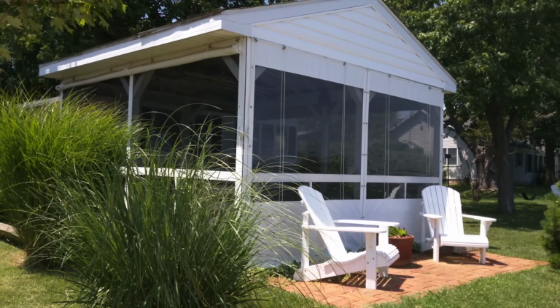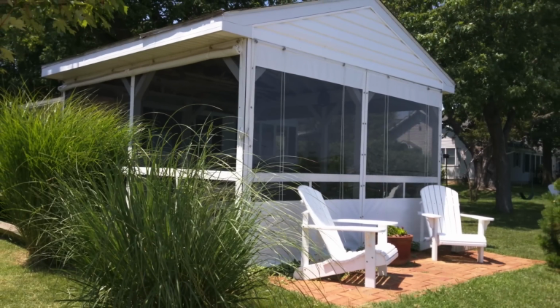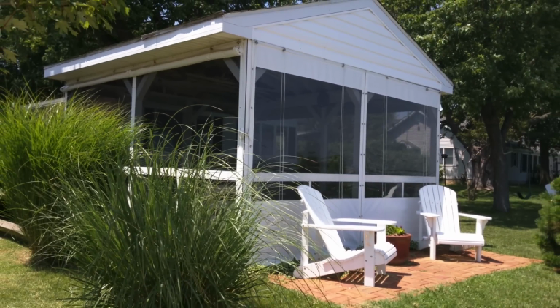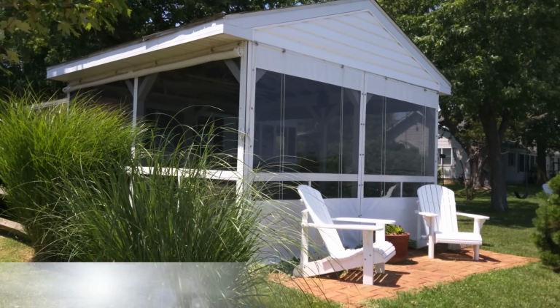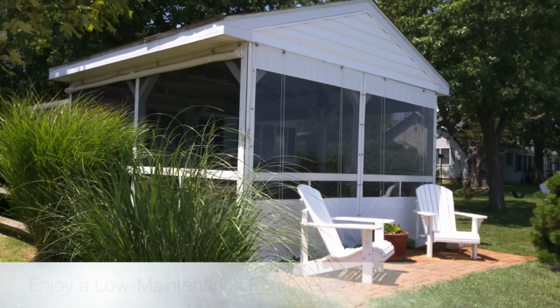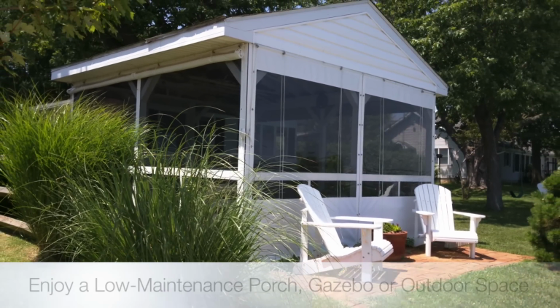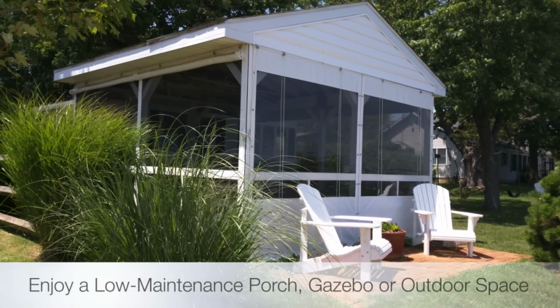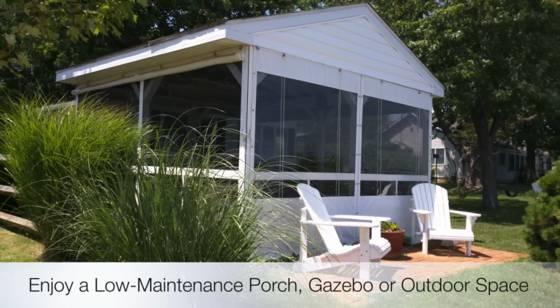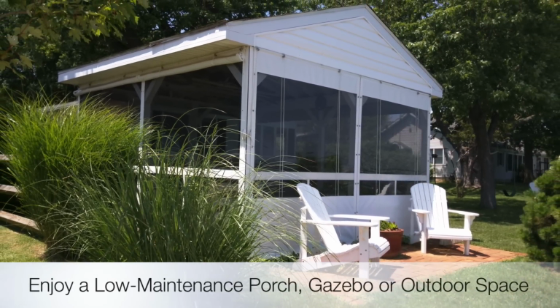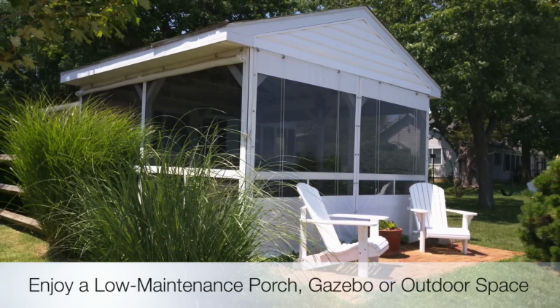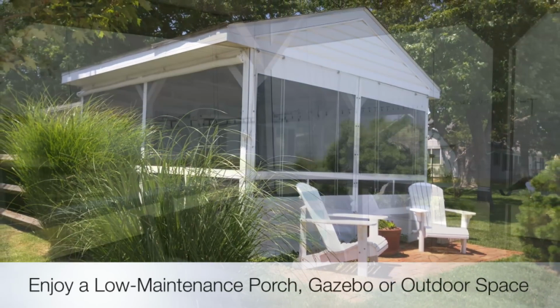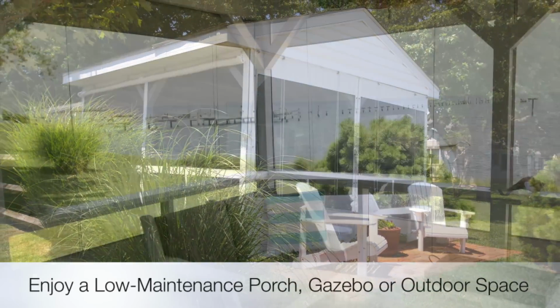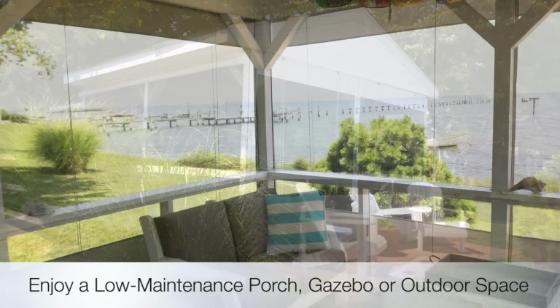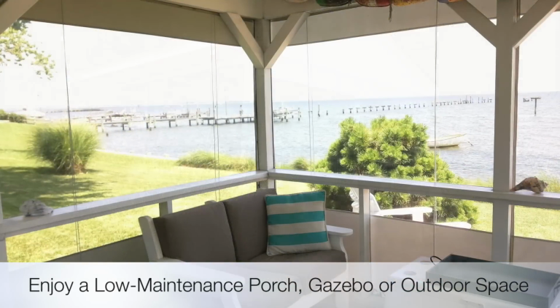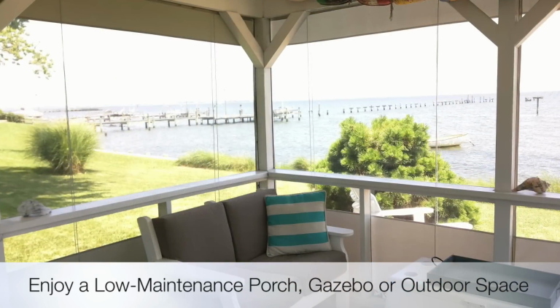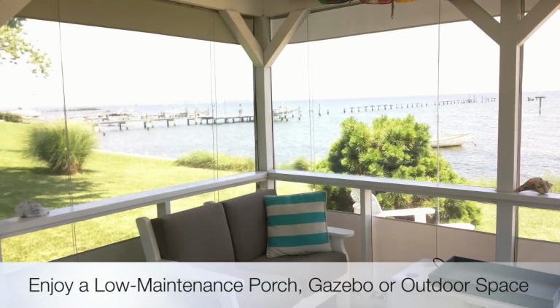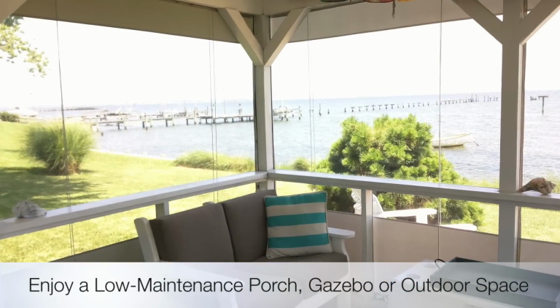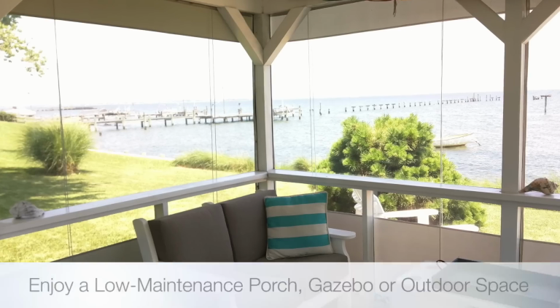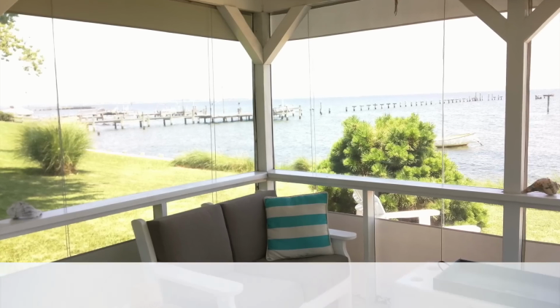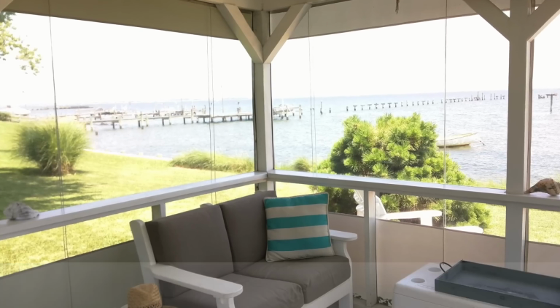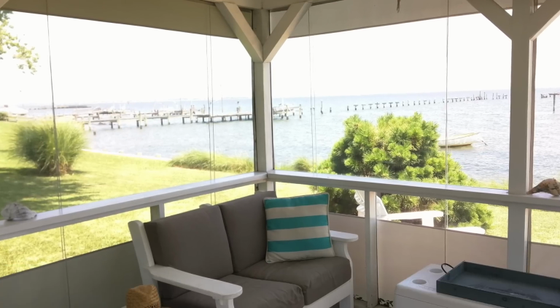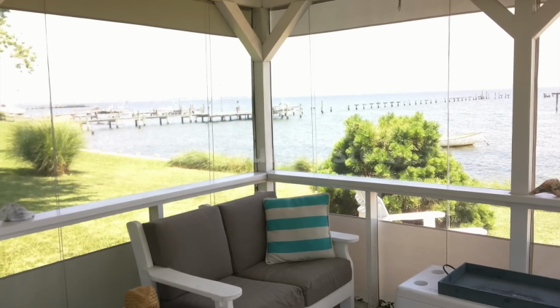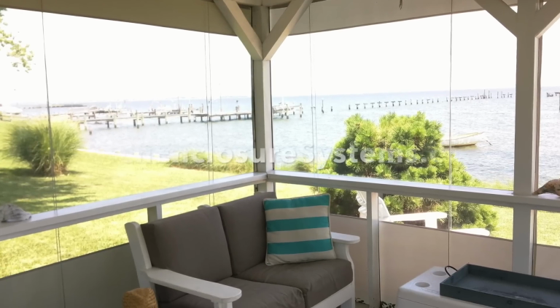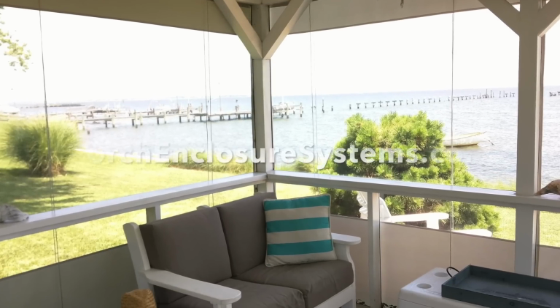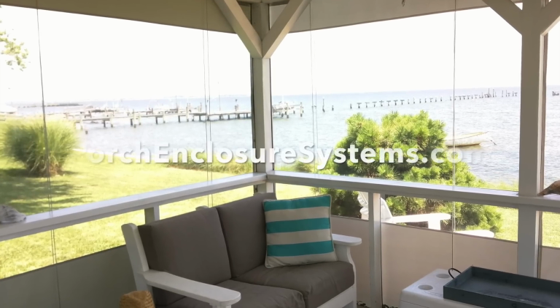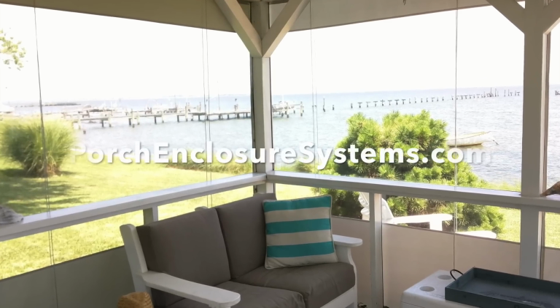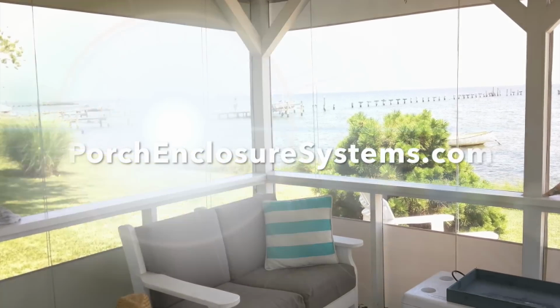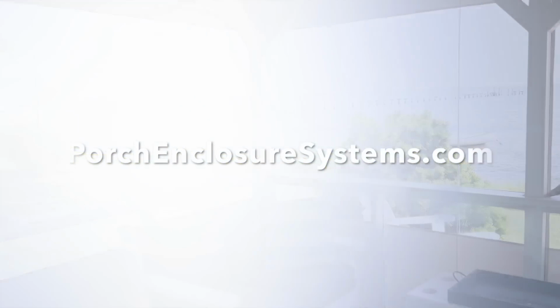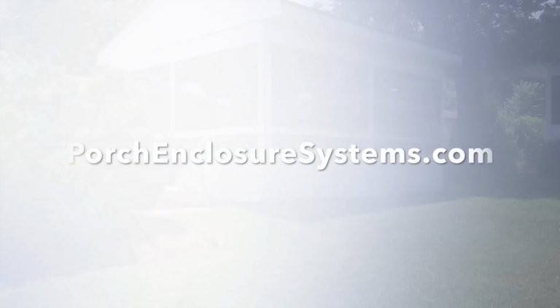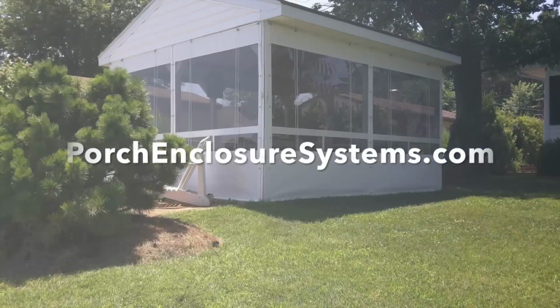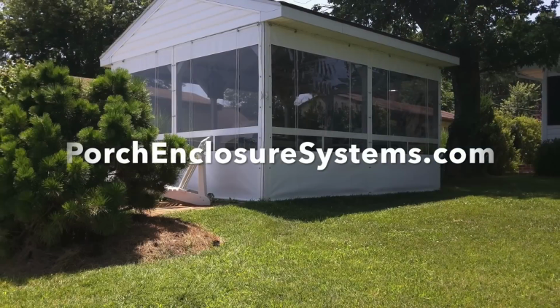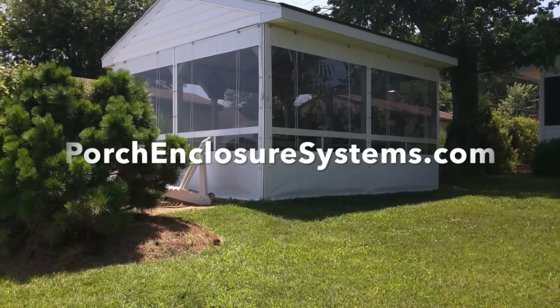If you have a great porch, you want to enjoy it more often. Get a quote for your low maintenance porch by visiting Porch Enclosure Systems today.